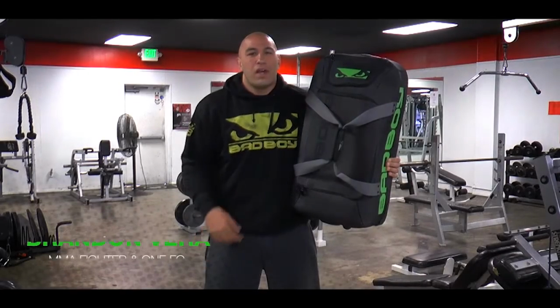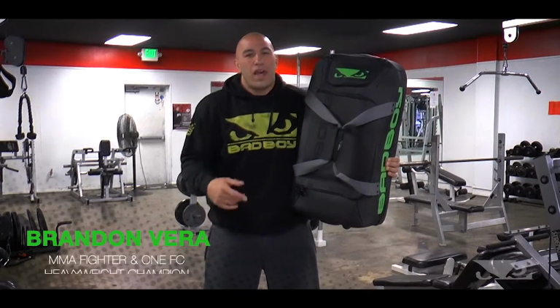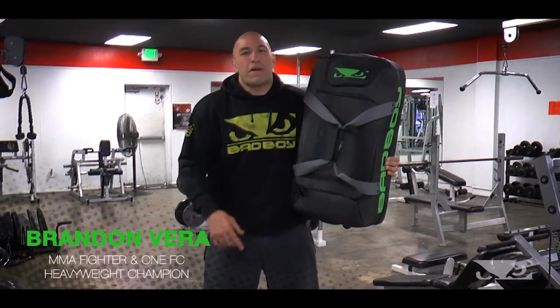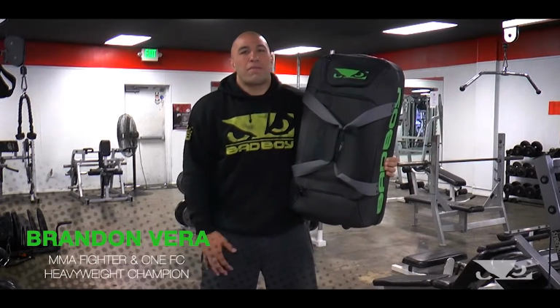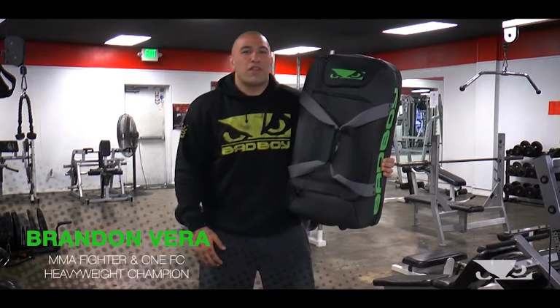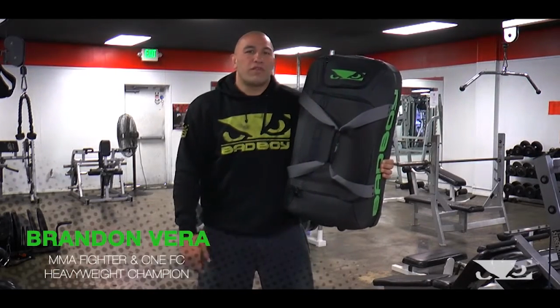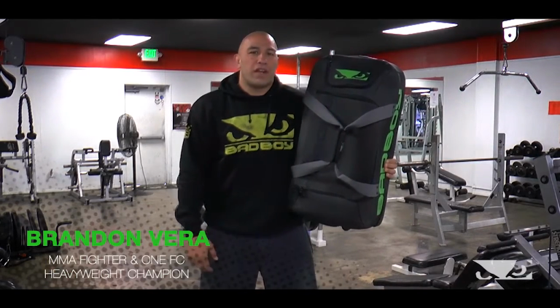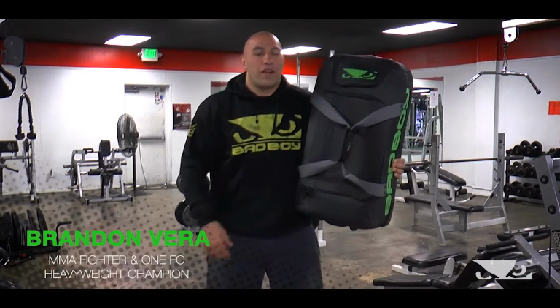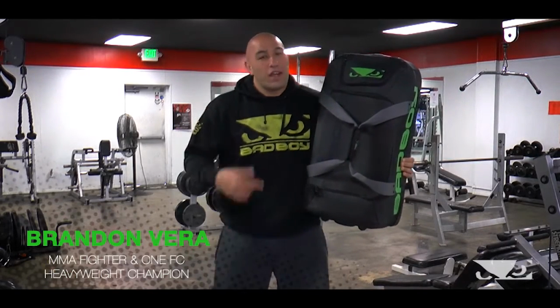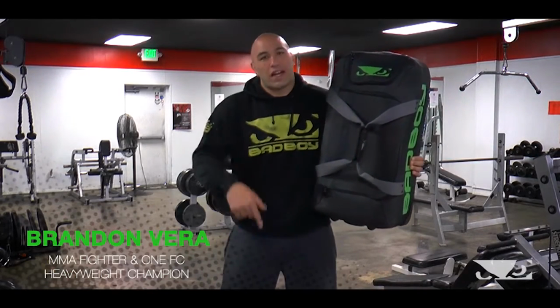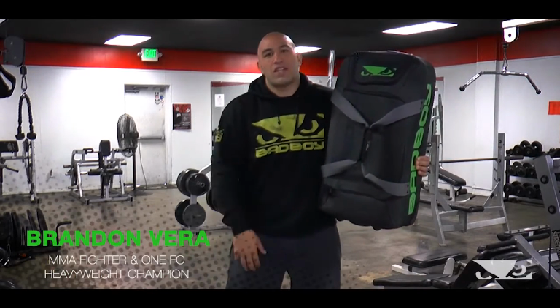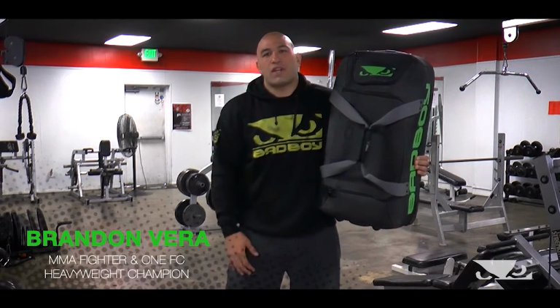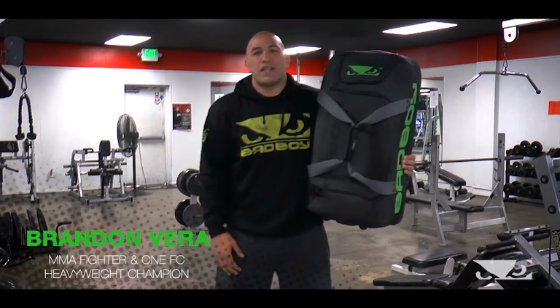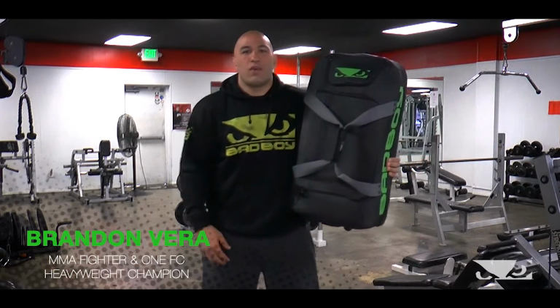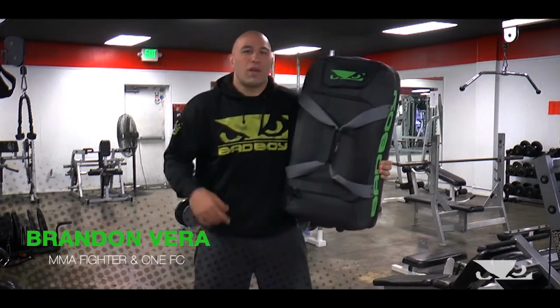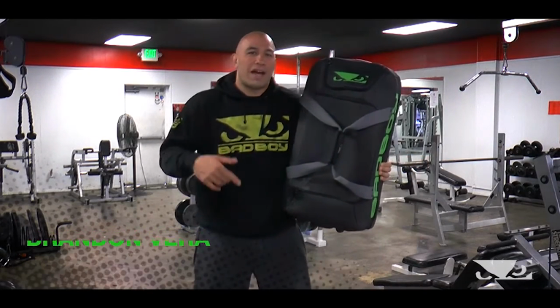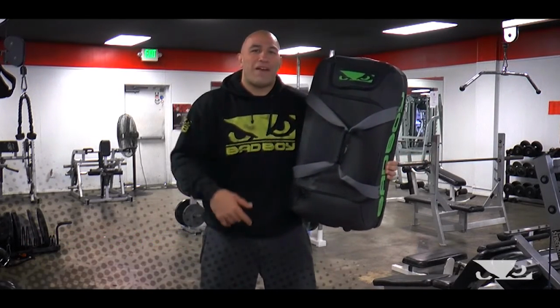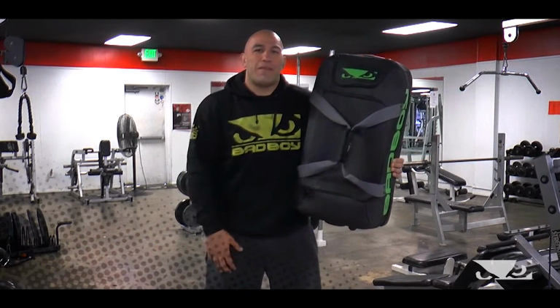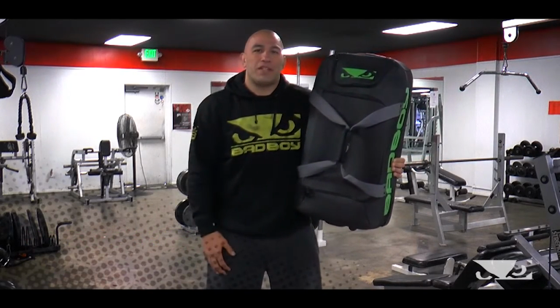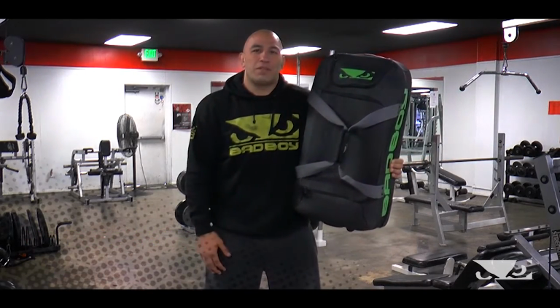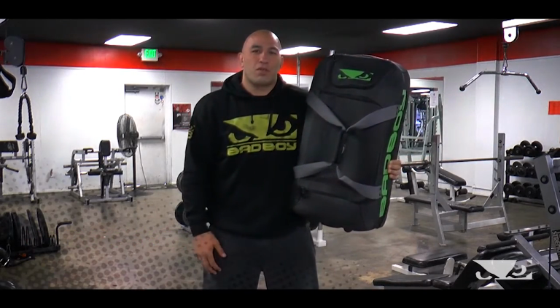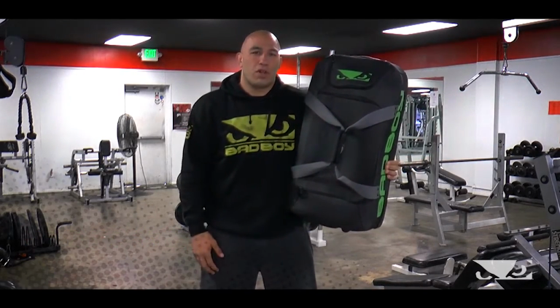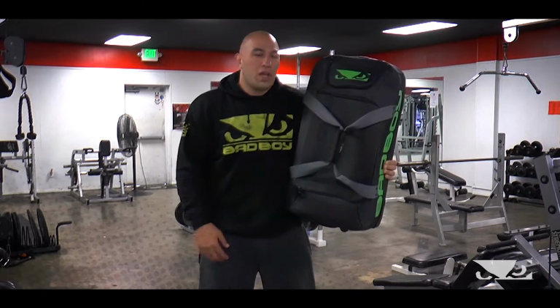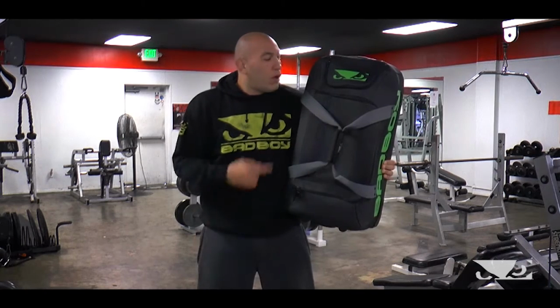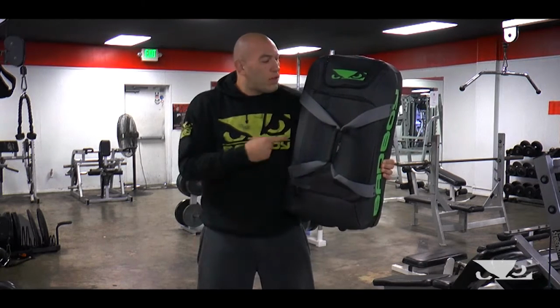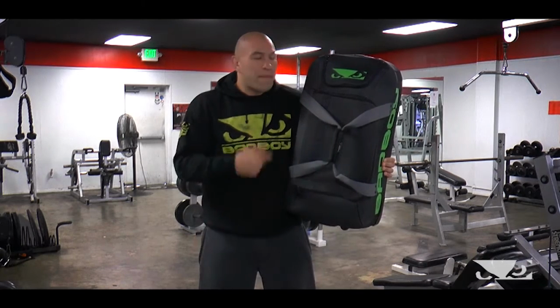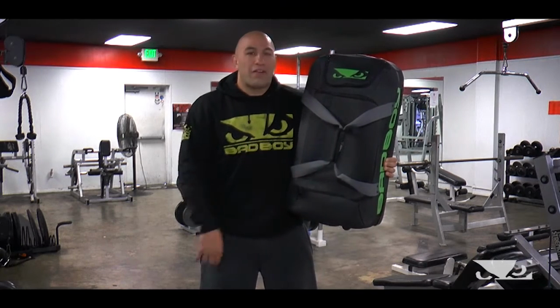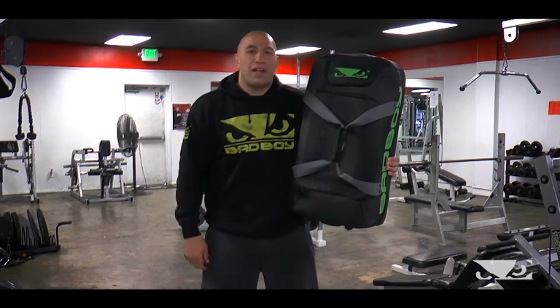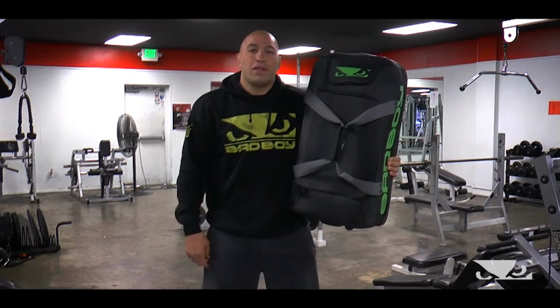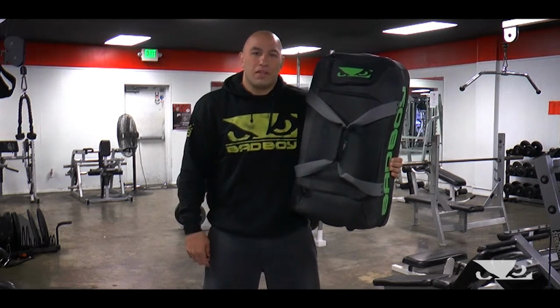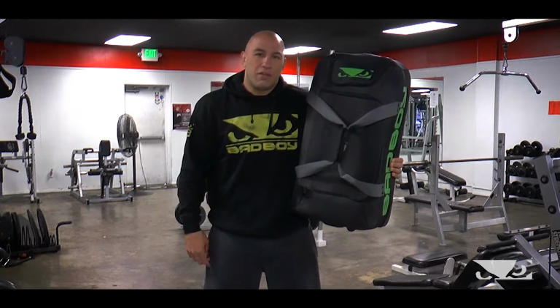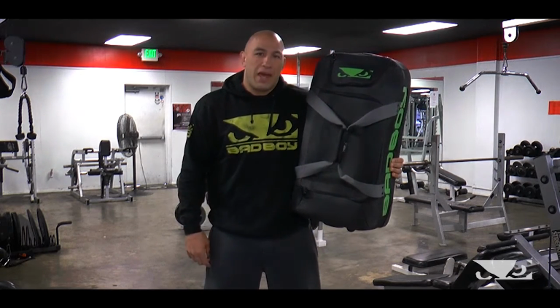Hey everybody, Brandon Truth Vera here, at Alliance Training Center, one of the top five MMA gyms in the world, with my Battle Ready duffel bag.